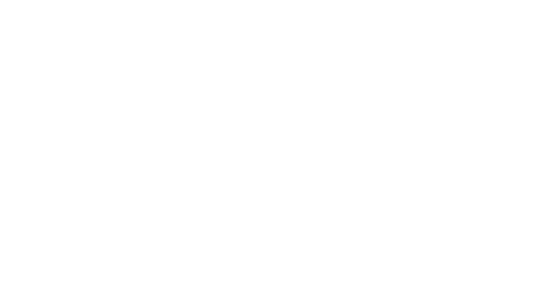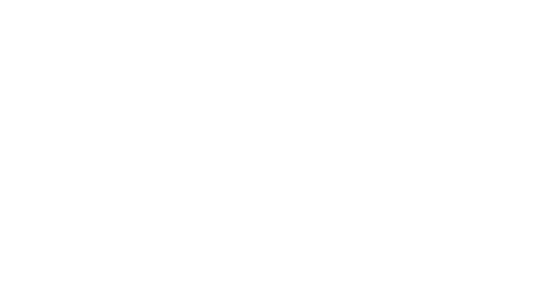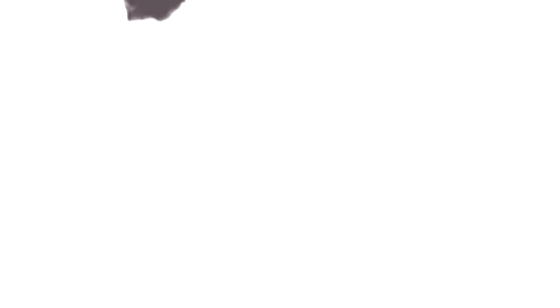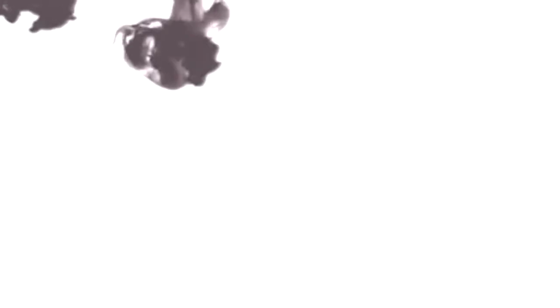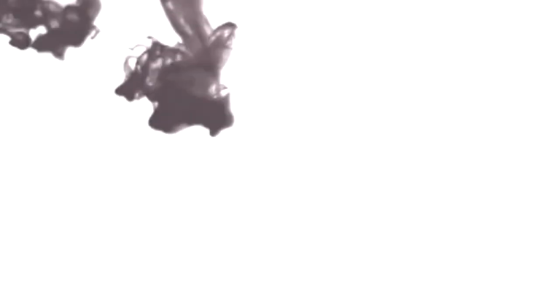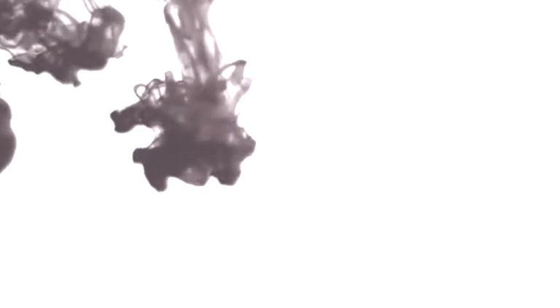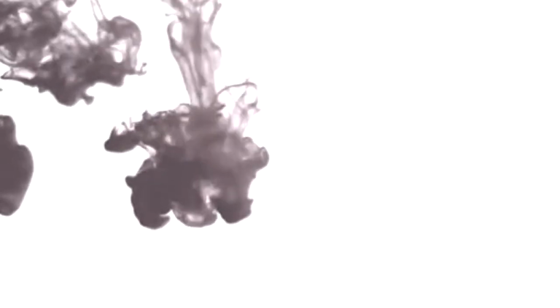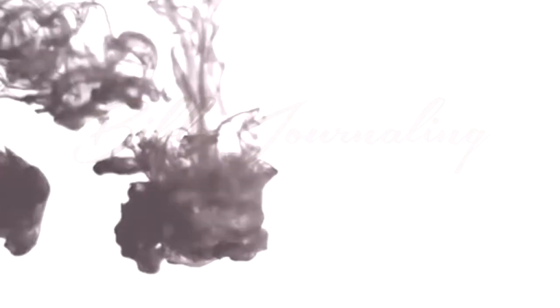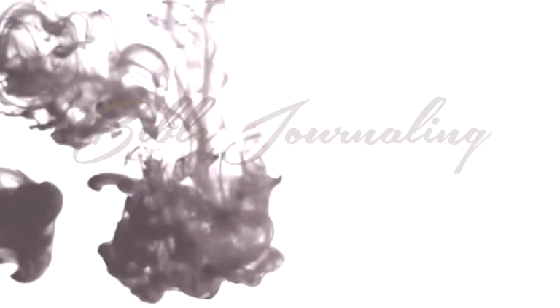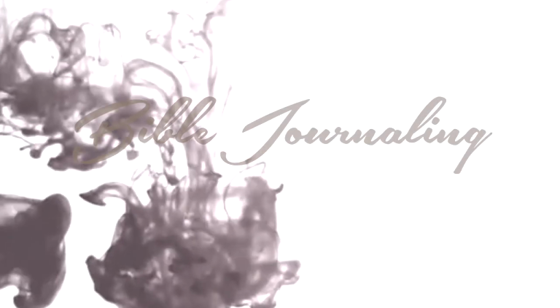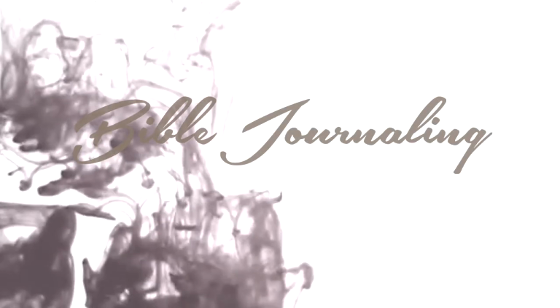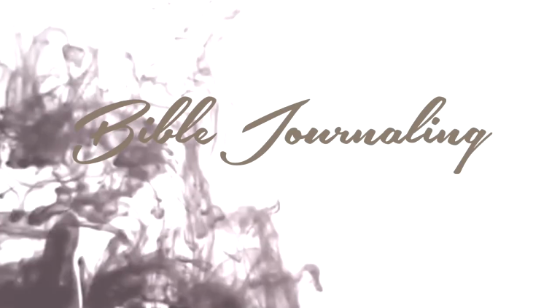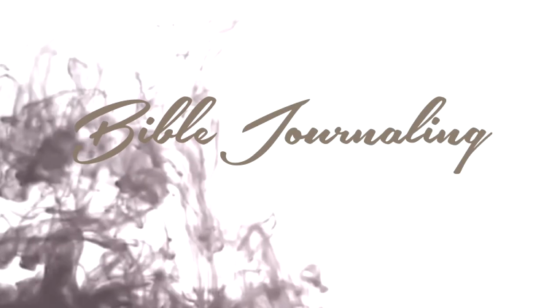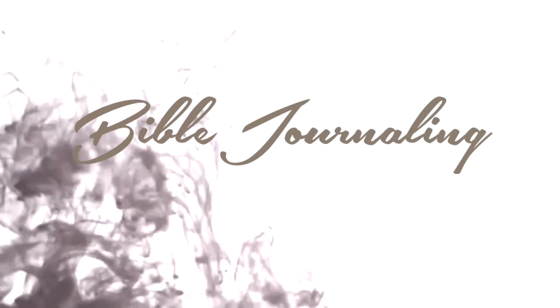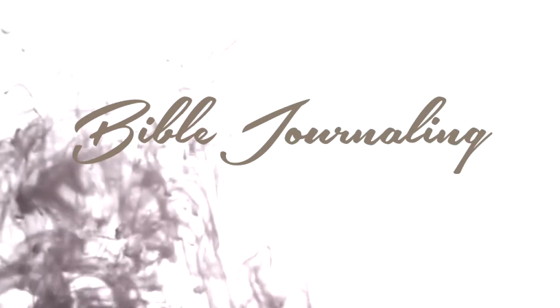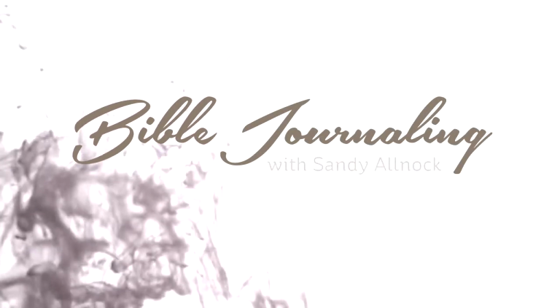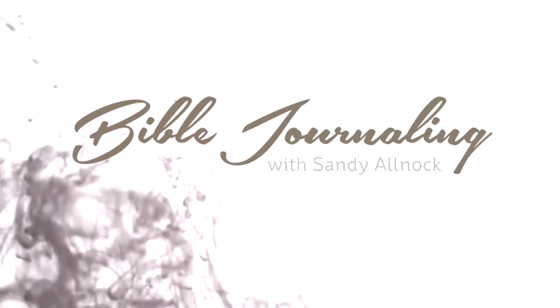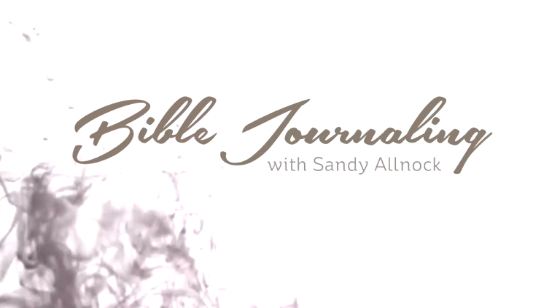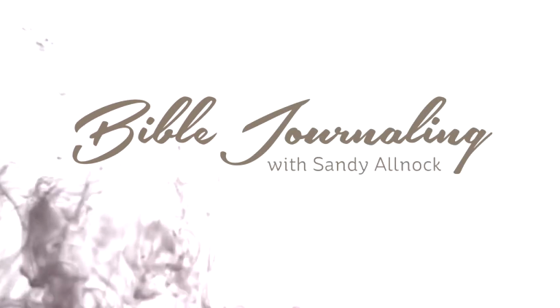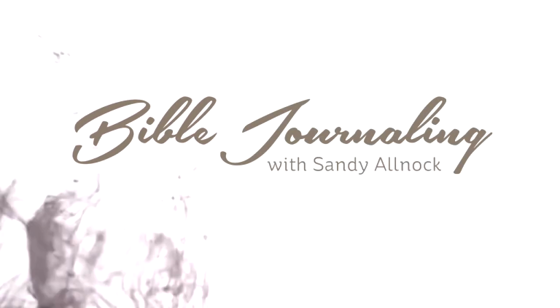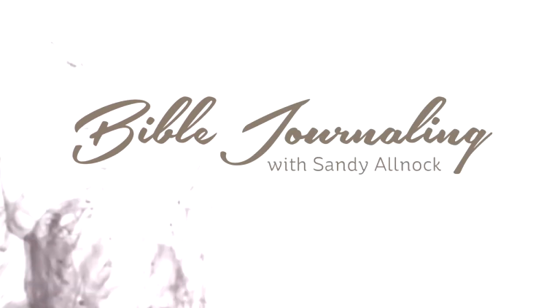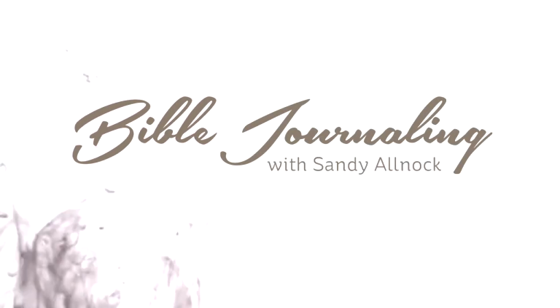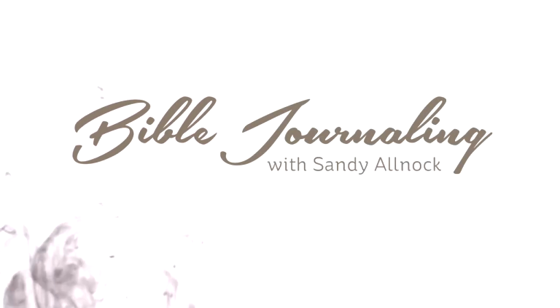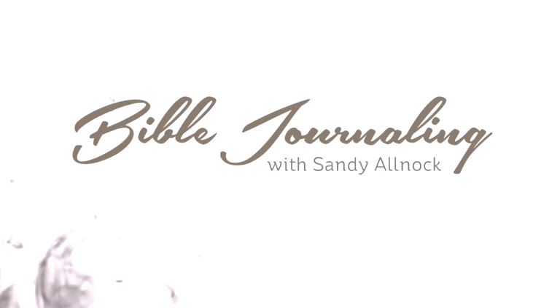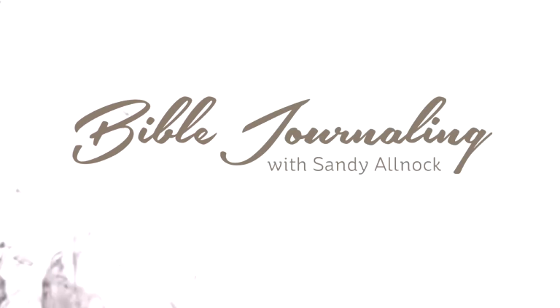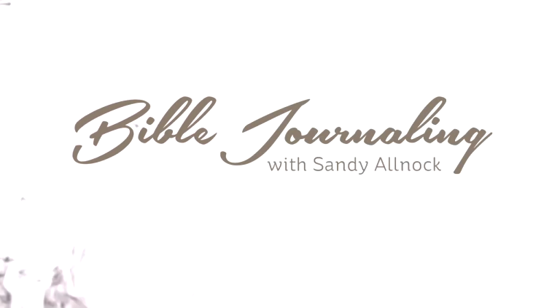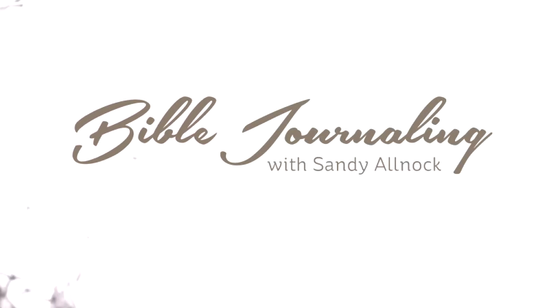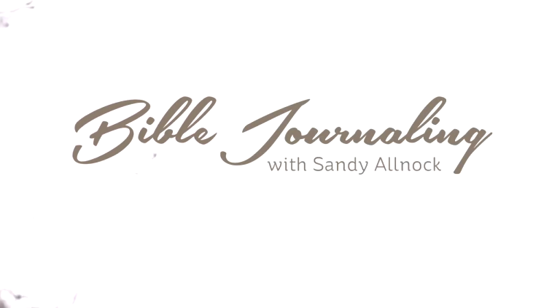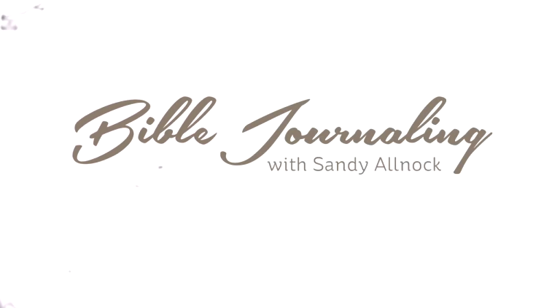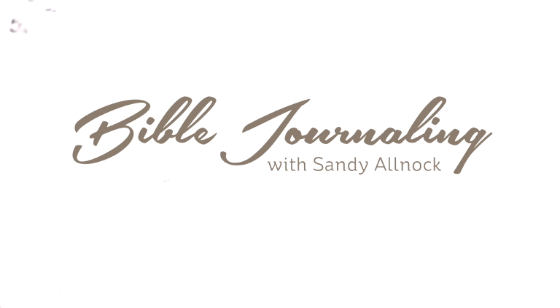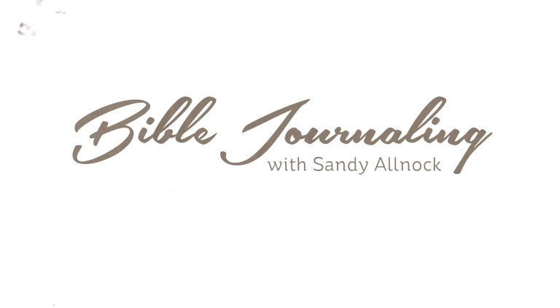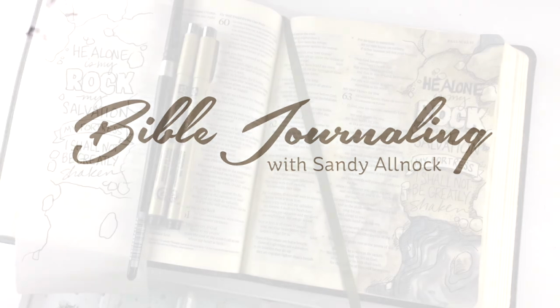Hi there, I'm Sandy Alnach, and welcome to my Bible Journaling channel here on YouTube.